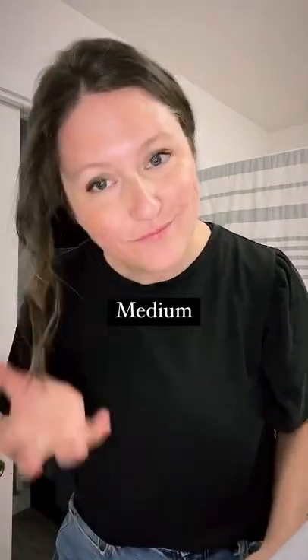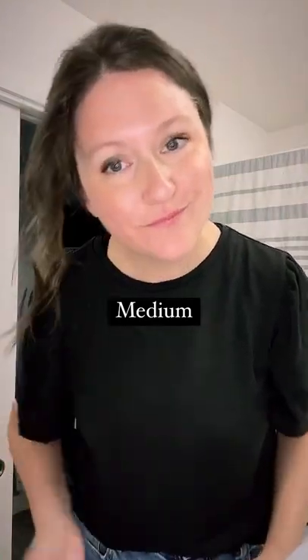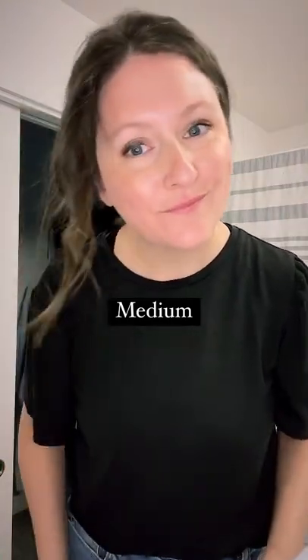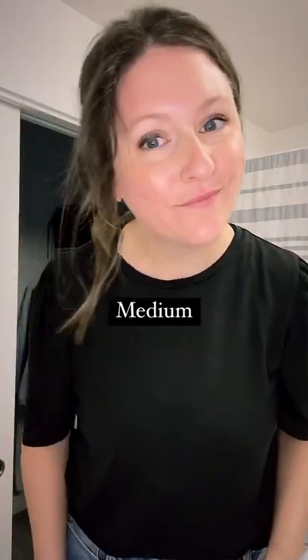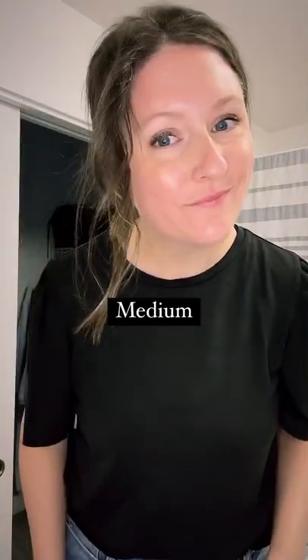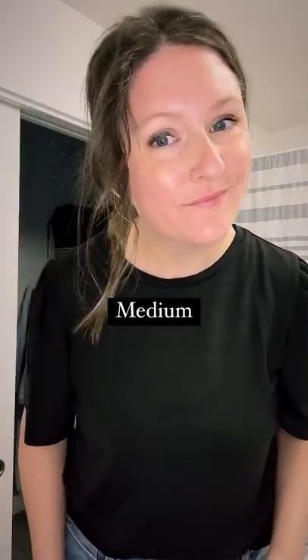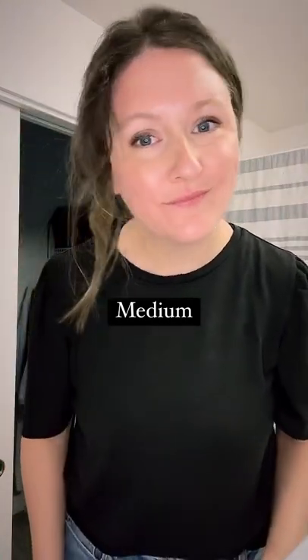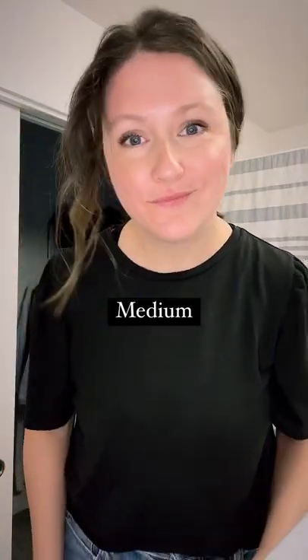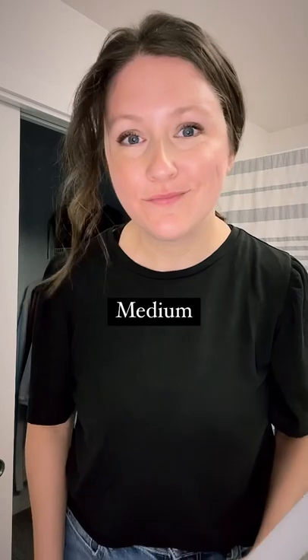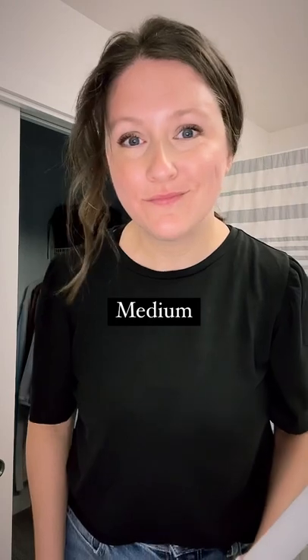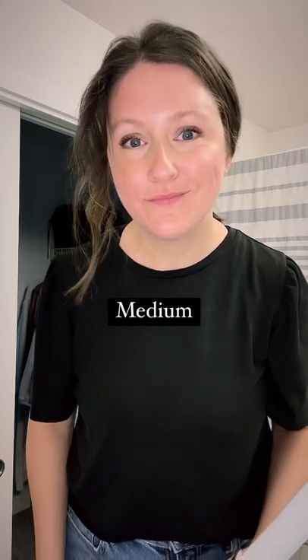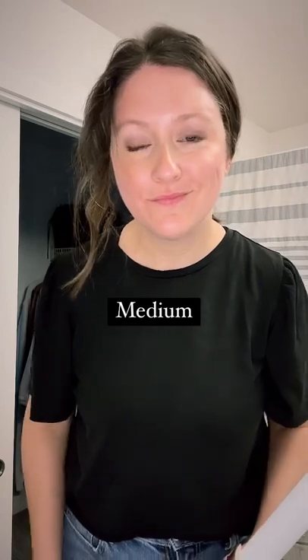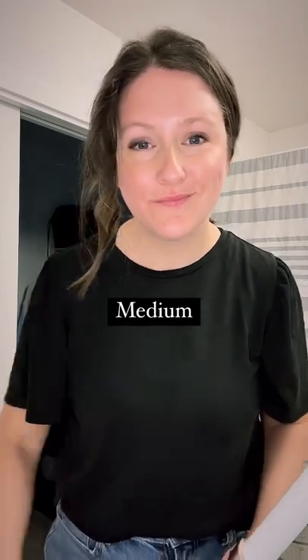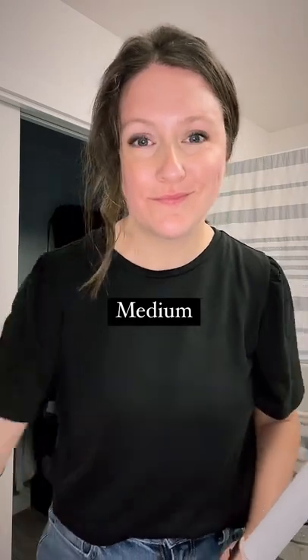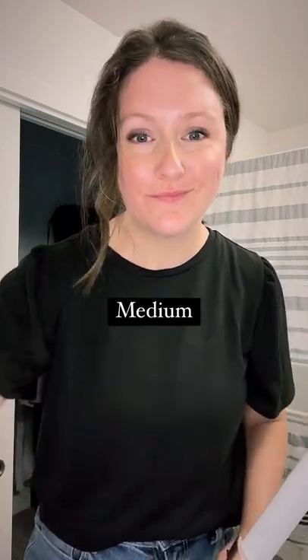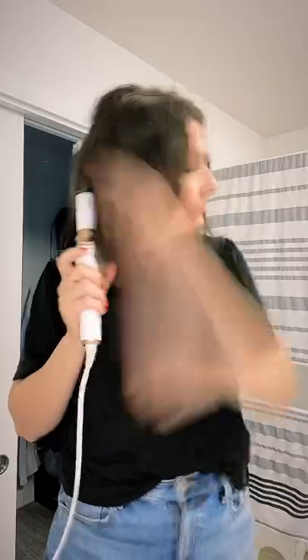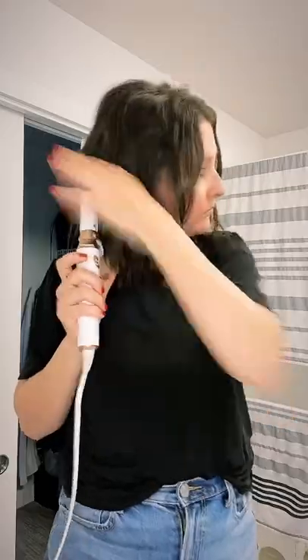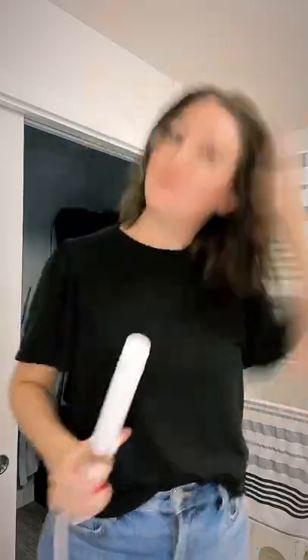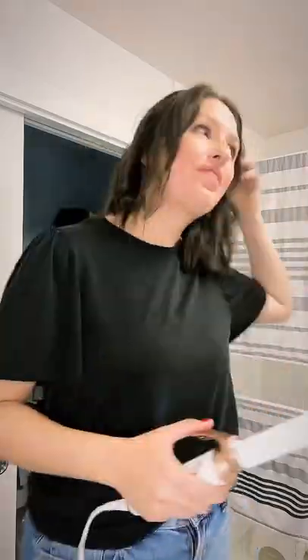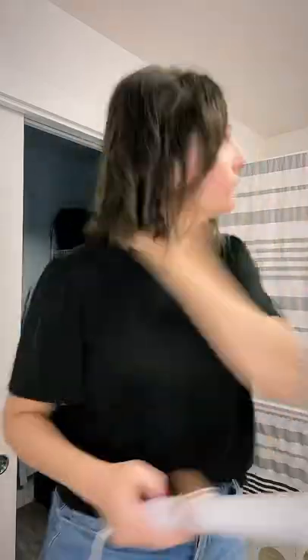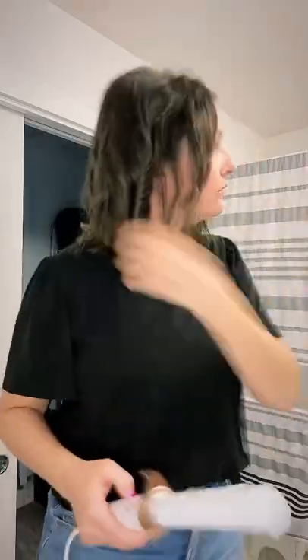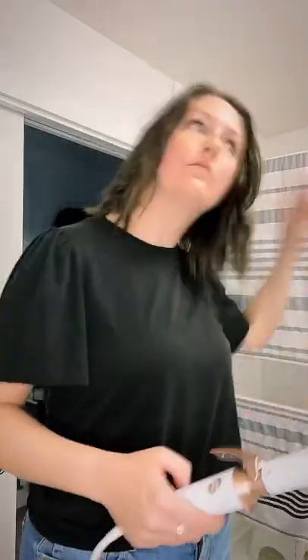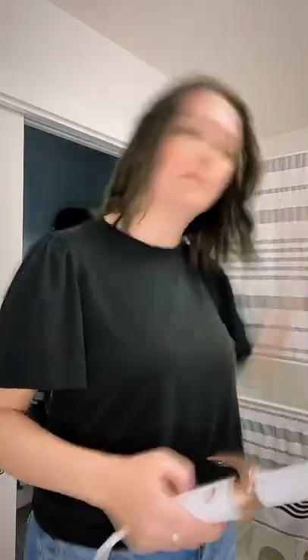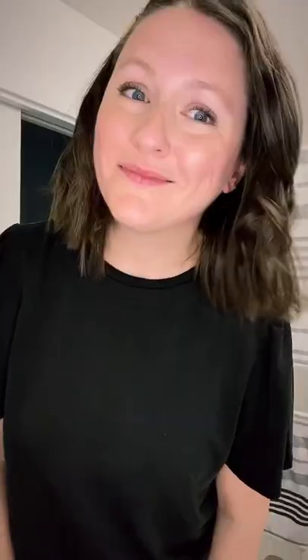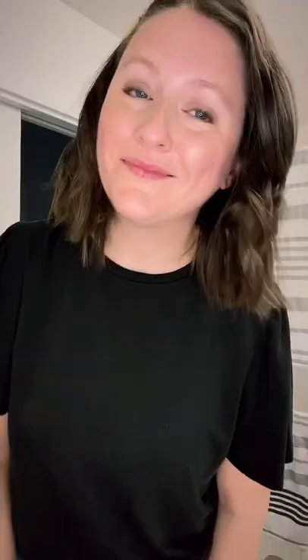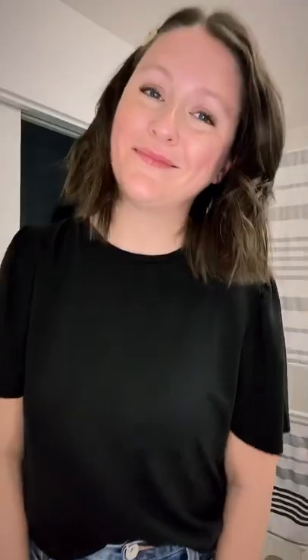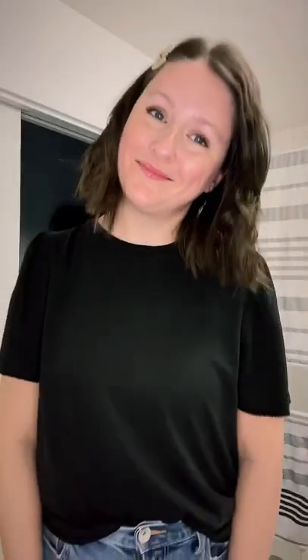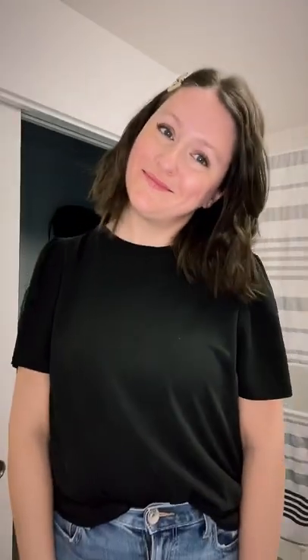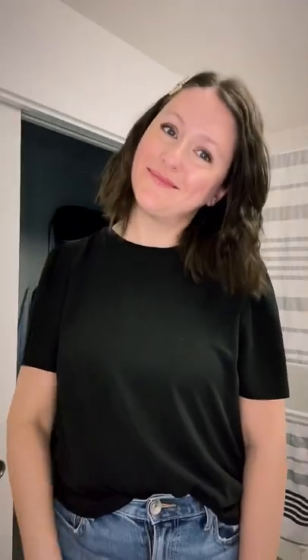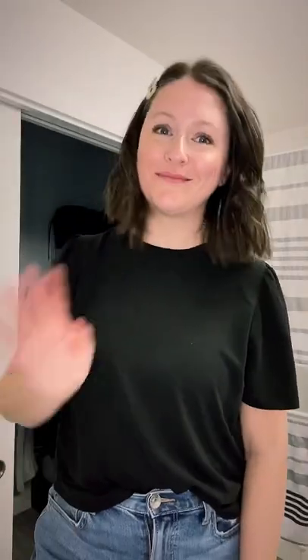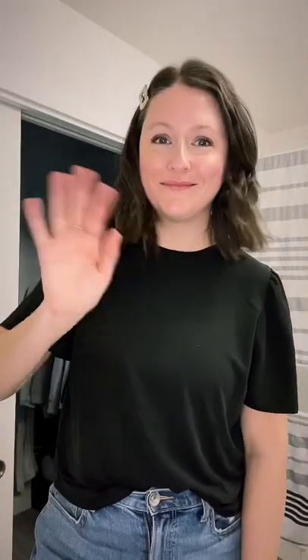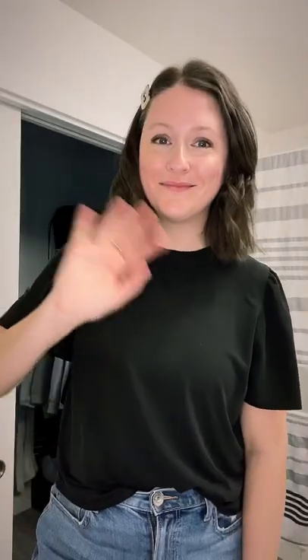Now if you'll excuse me, I need to go fix my hair because I have multiple sized curls in it. Thanks for watching!